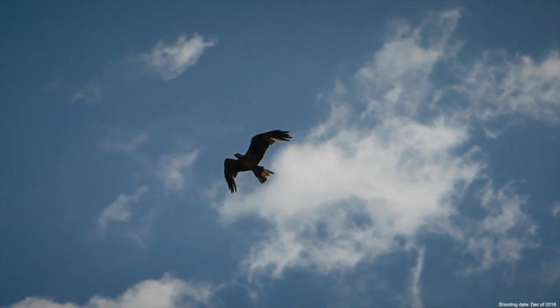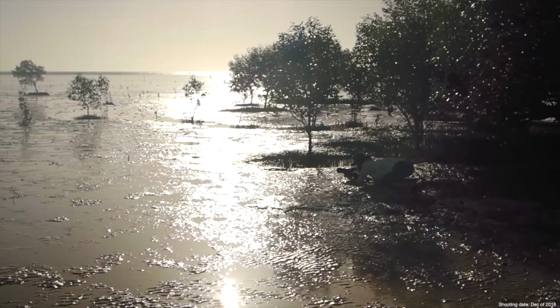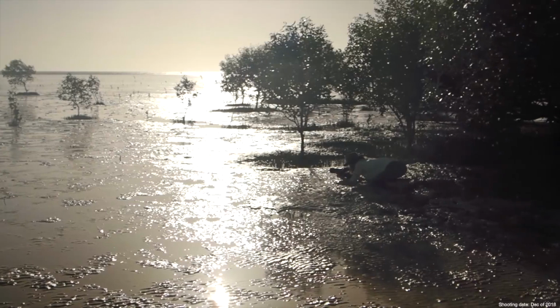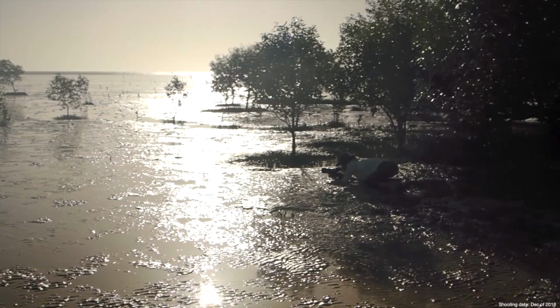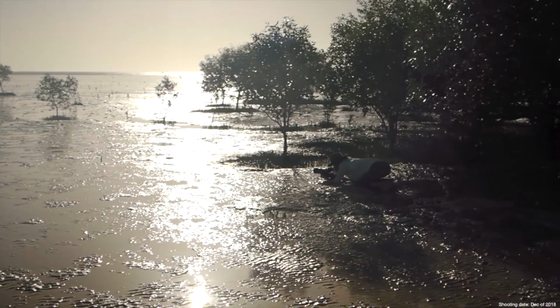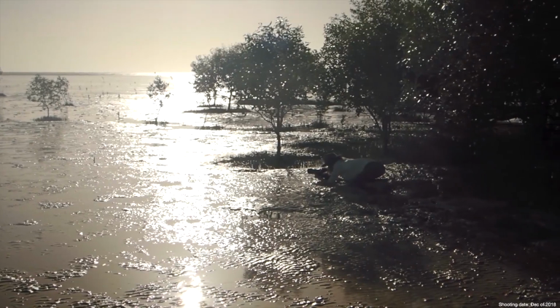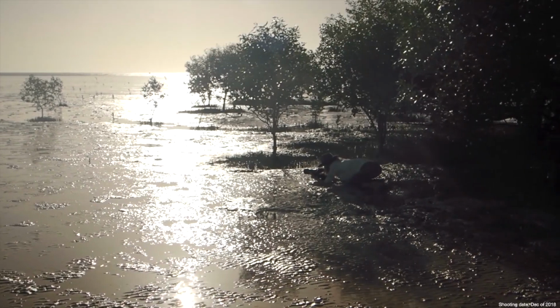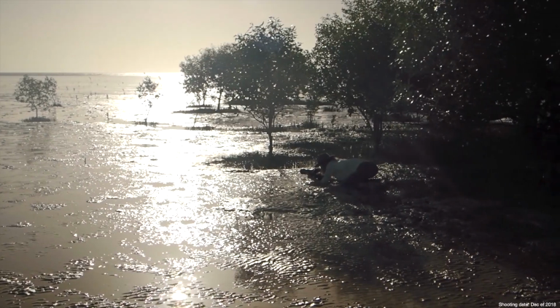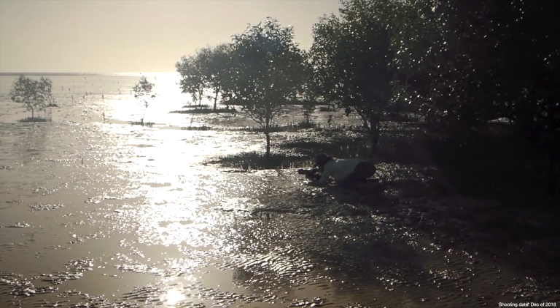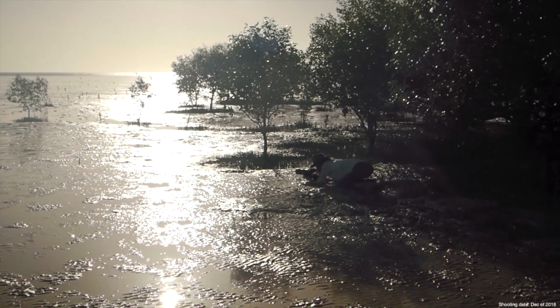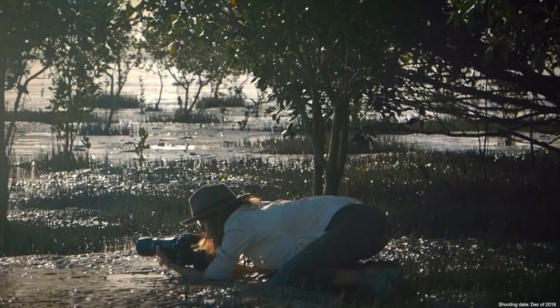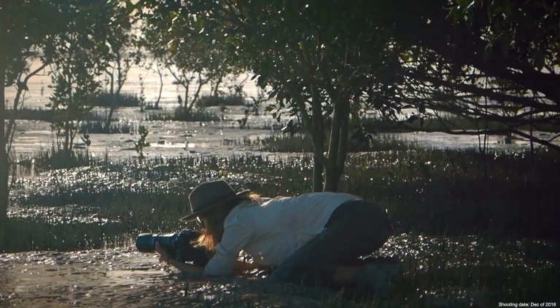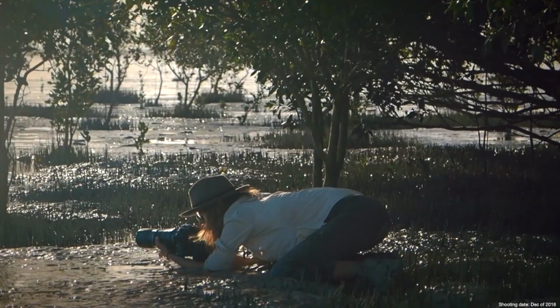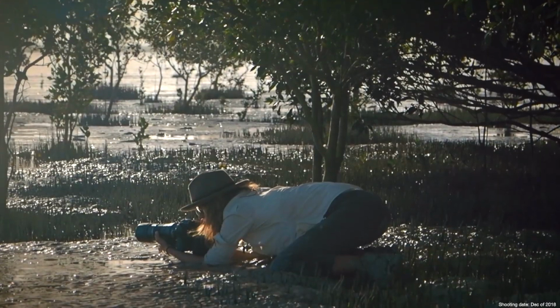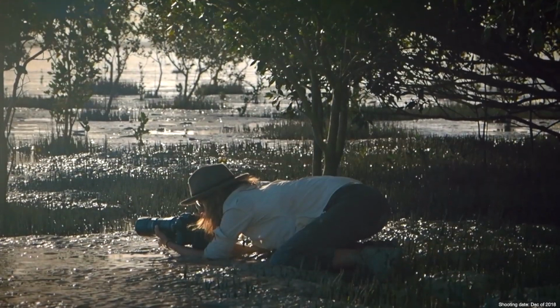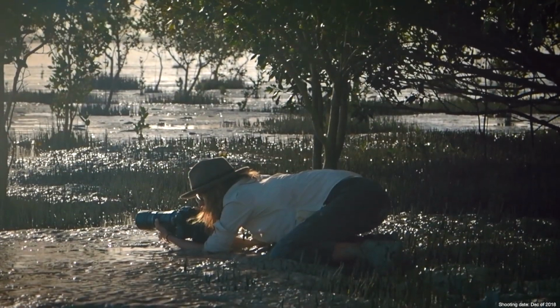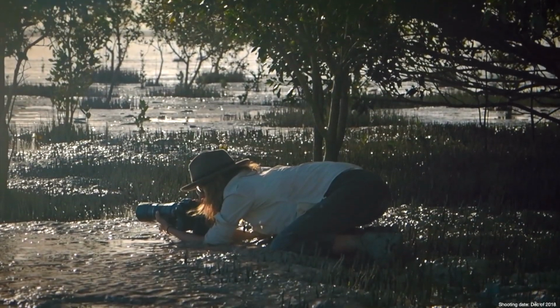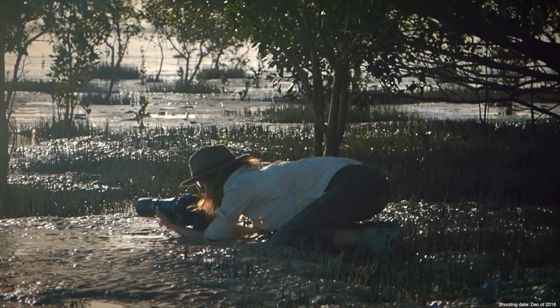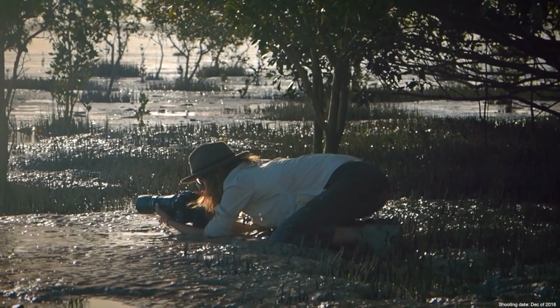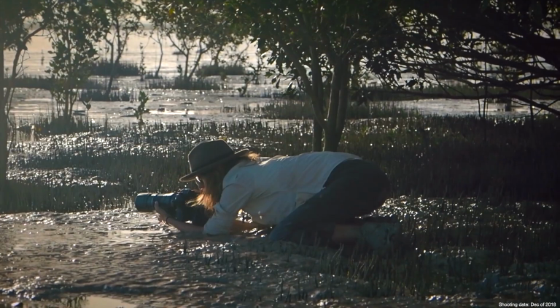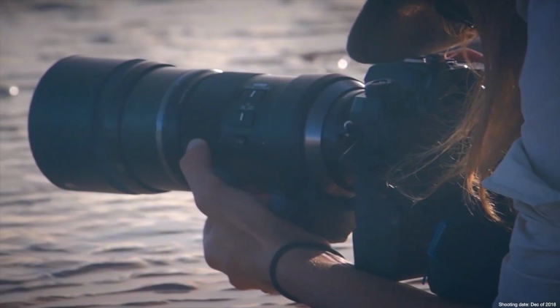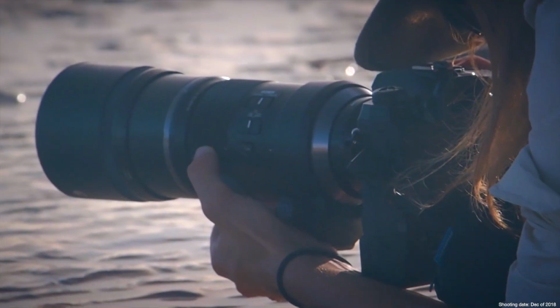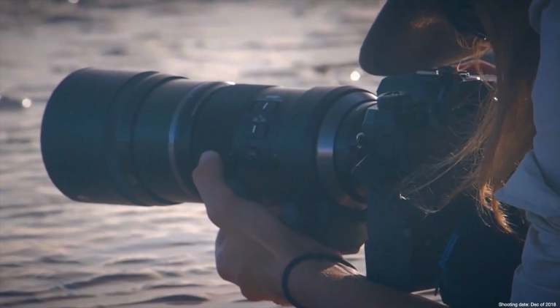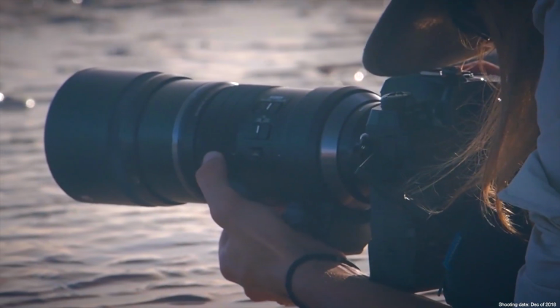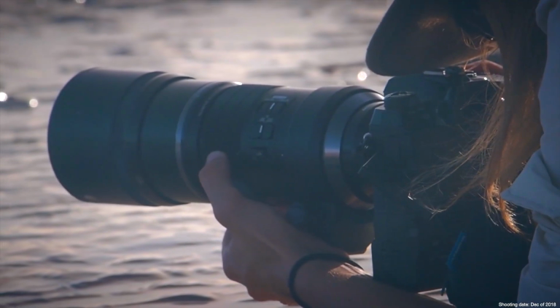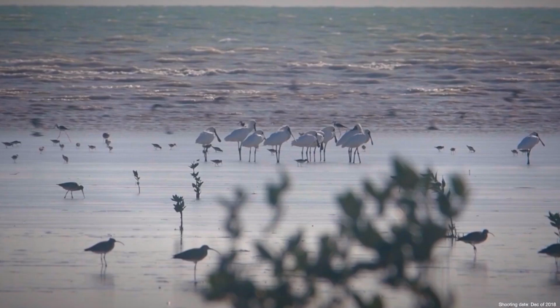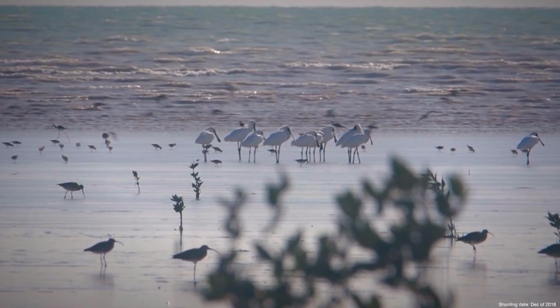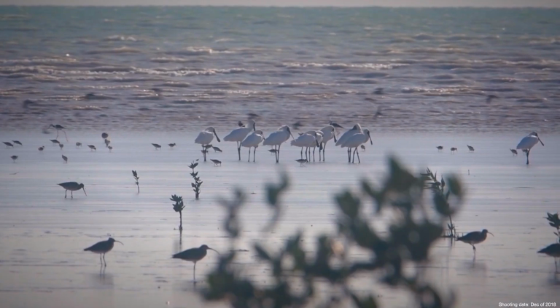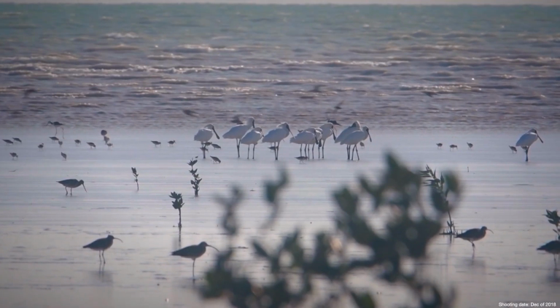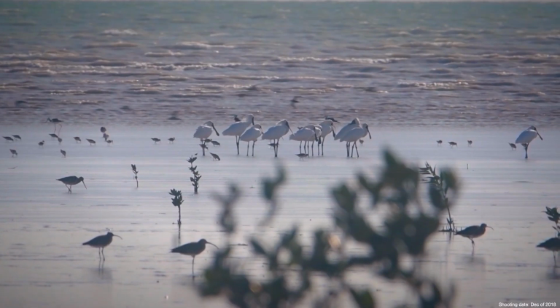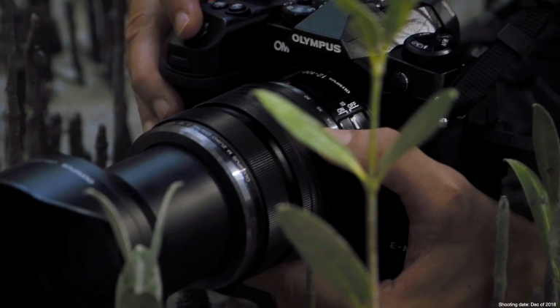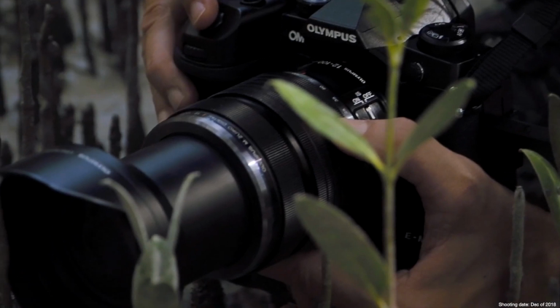The state of the art weather sealing left me with enough confidence to get into the mud and capture the images that I need.